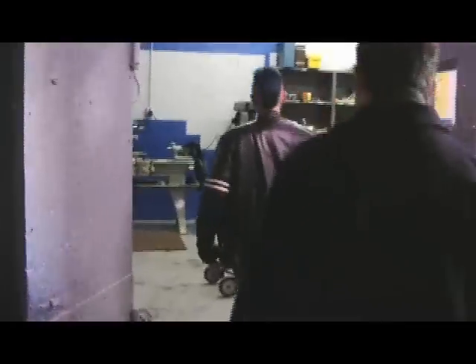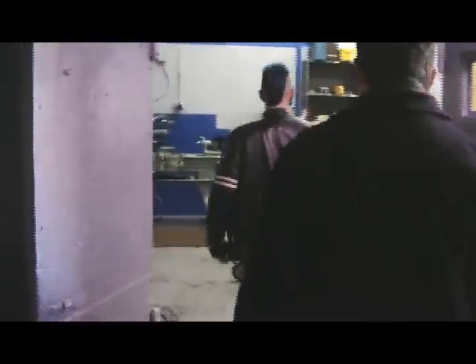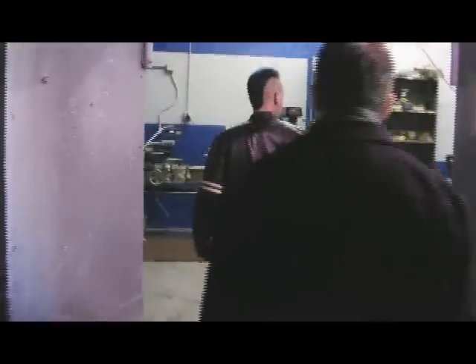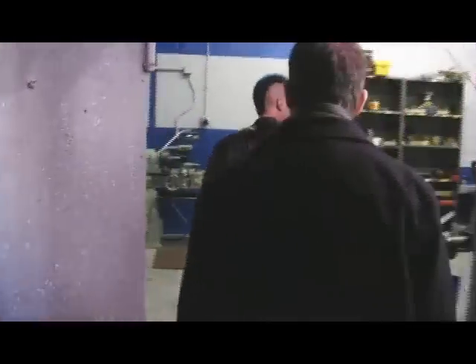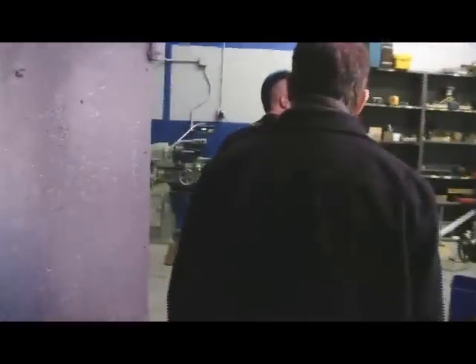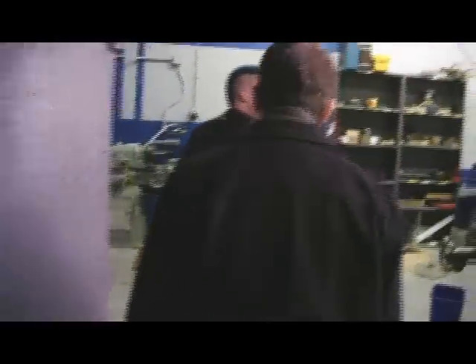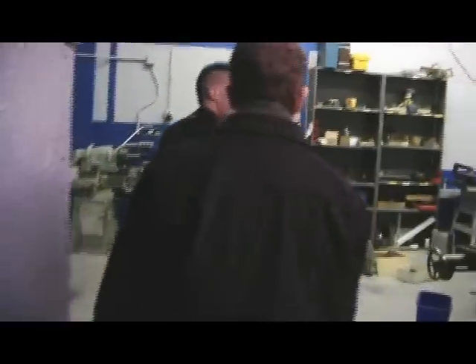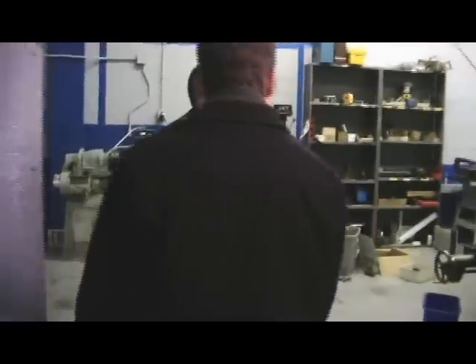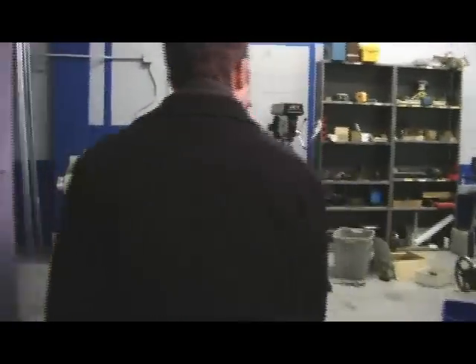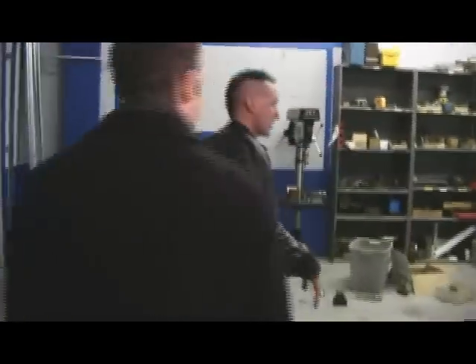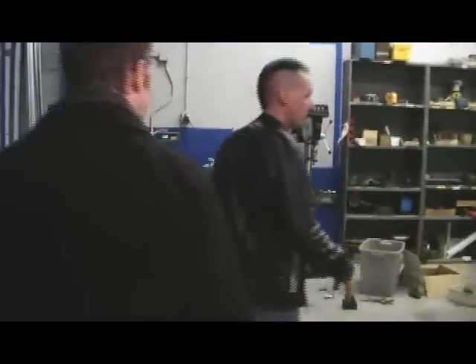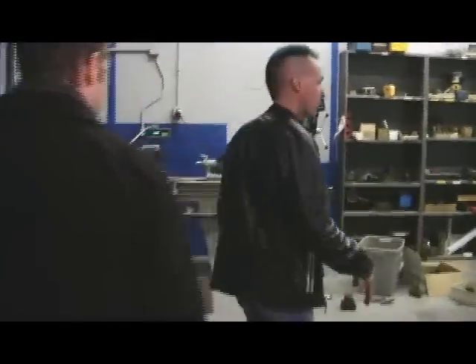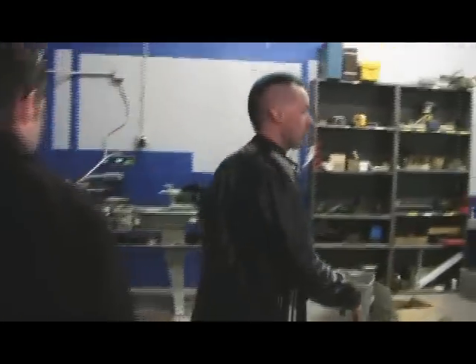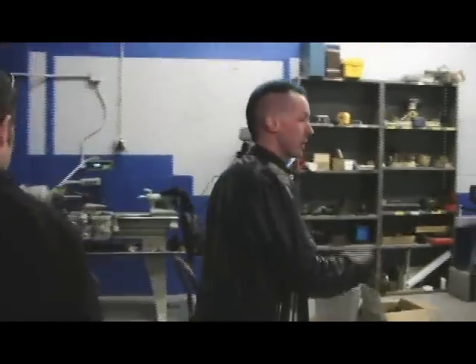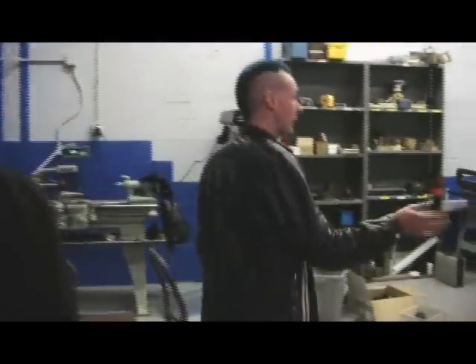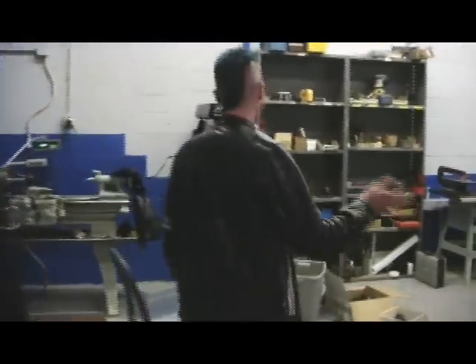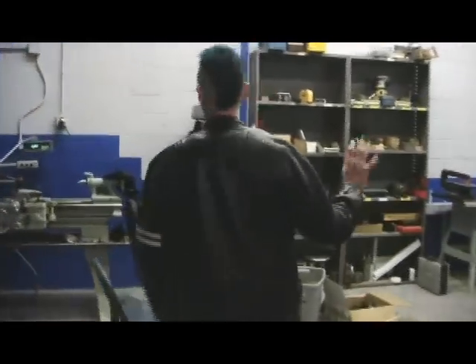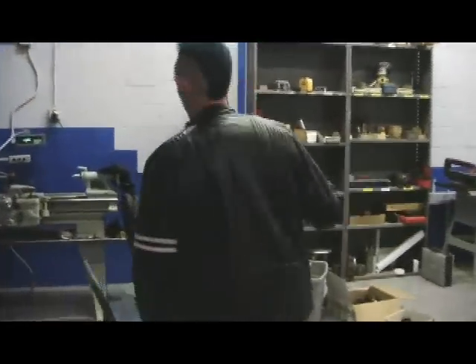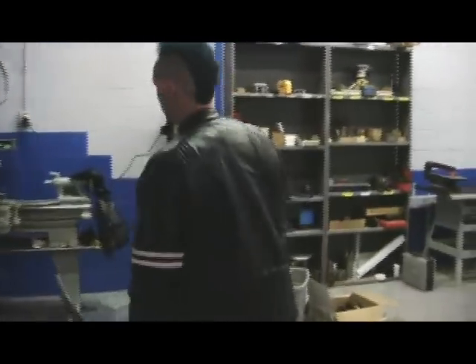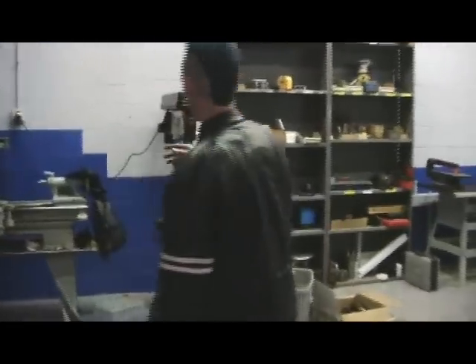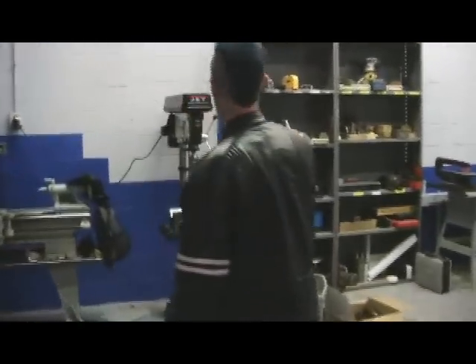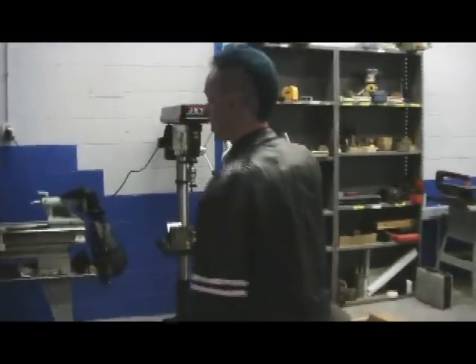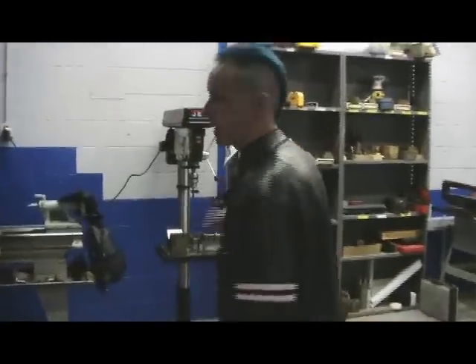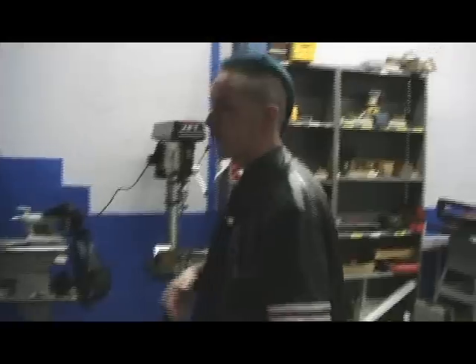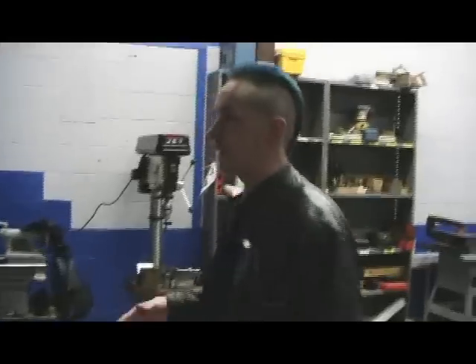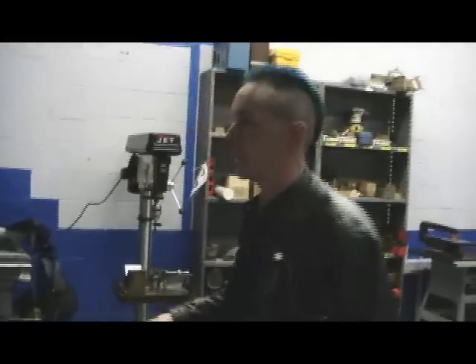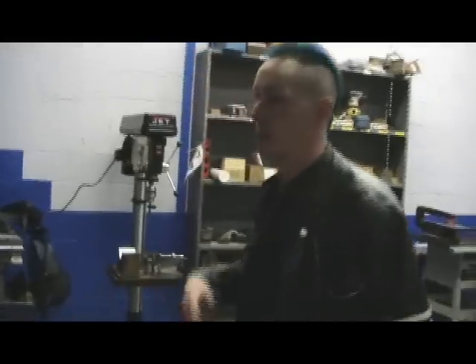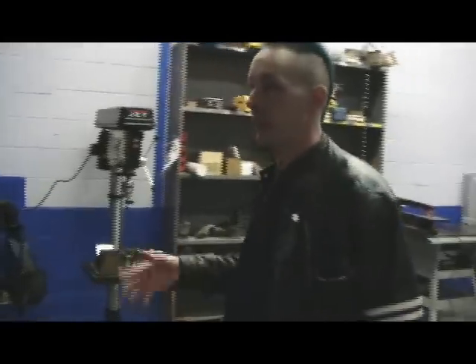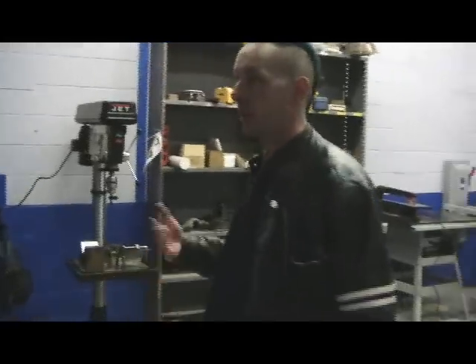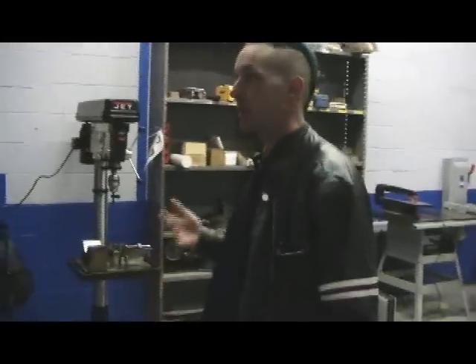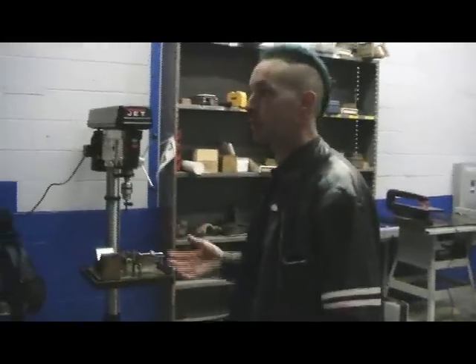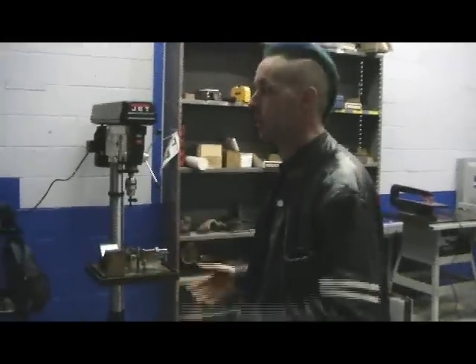This is the machine shop. So if you need to use a lathe, or a mill, or a drill press, or anything like that, we have all the basic tools.